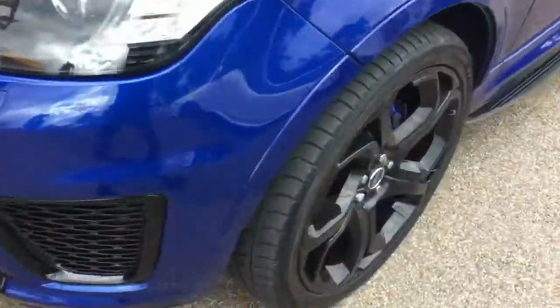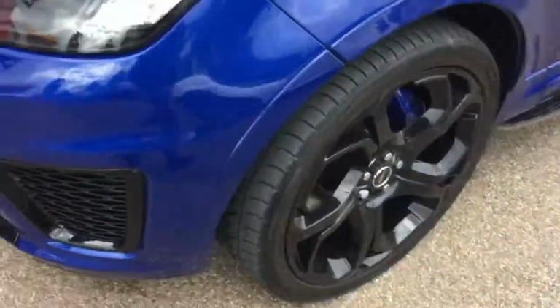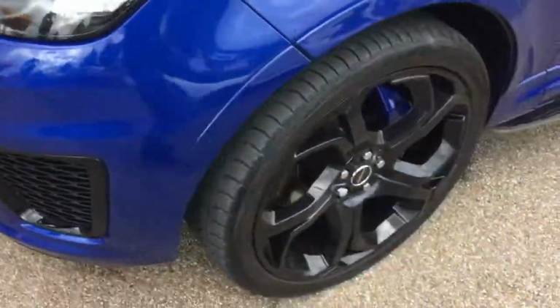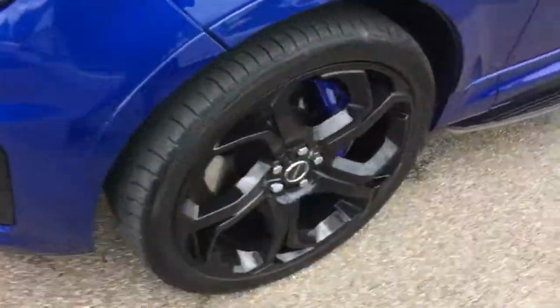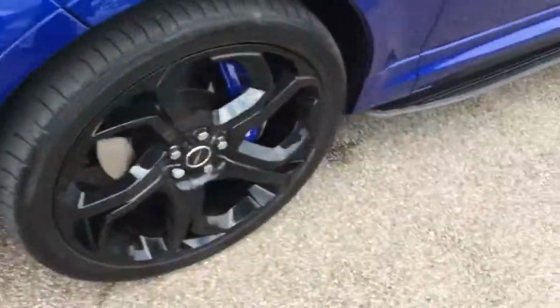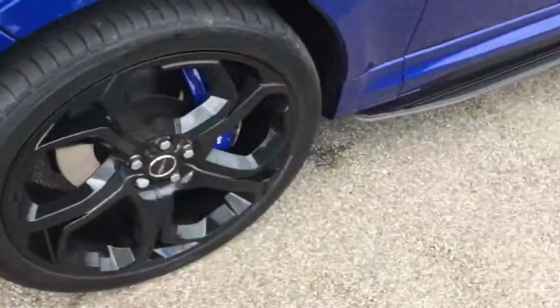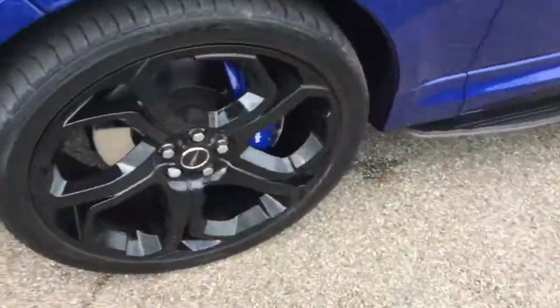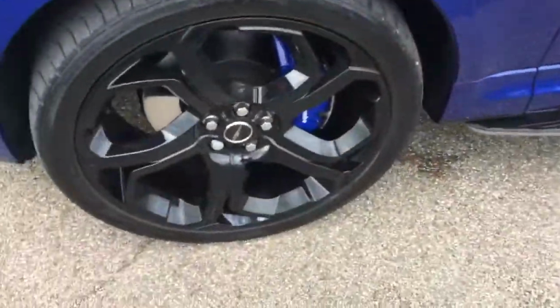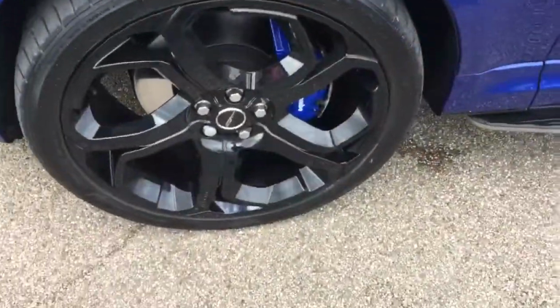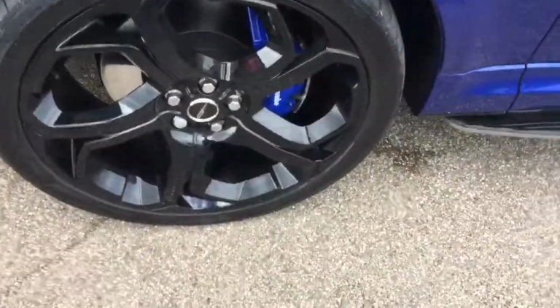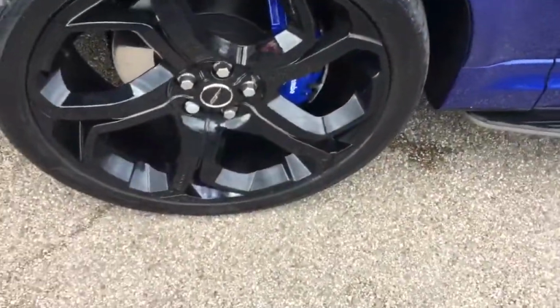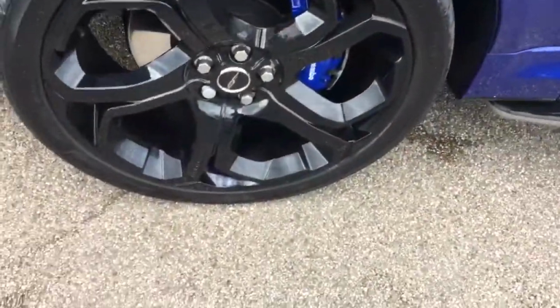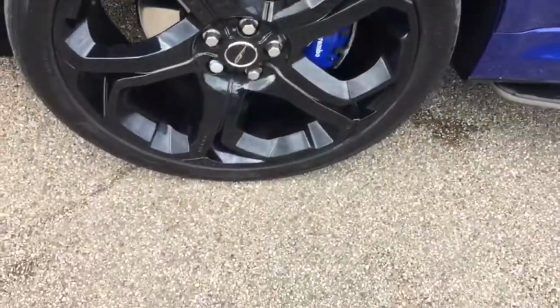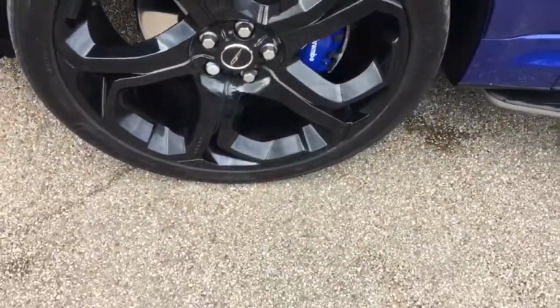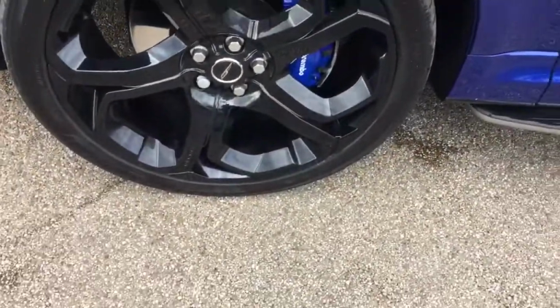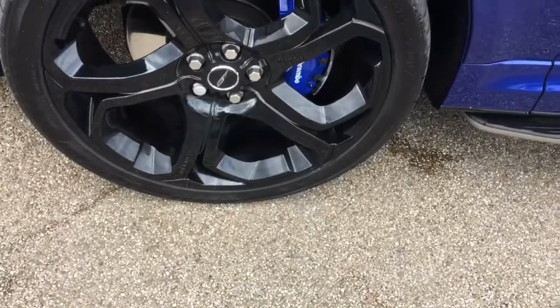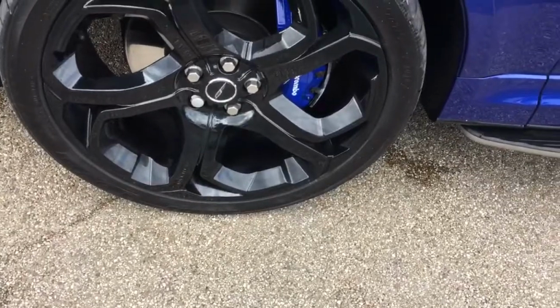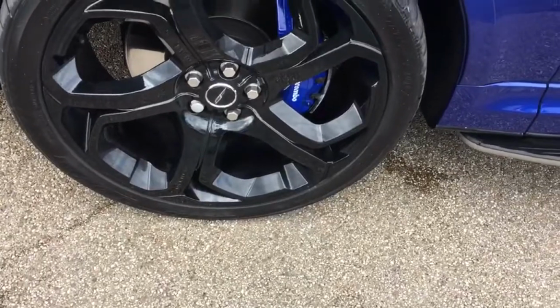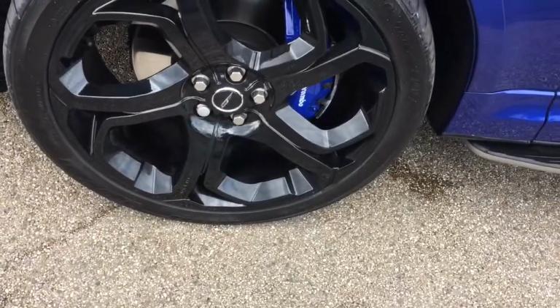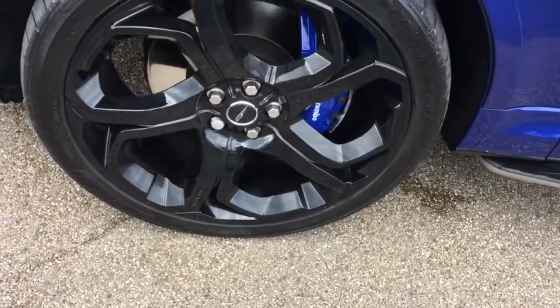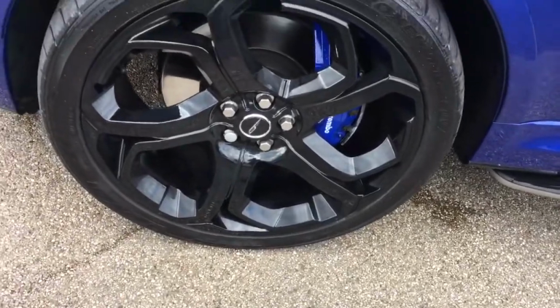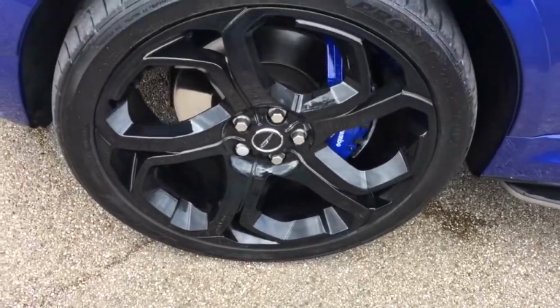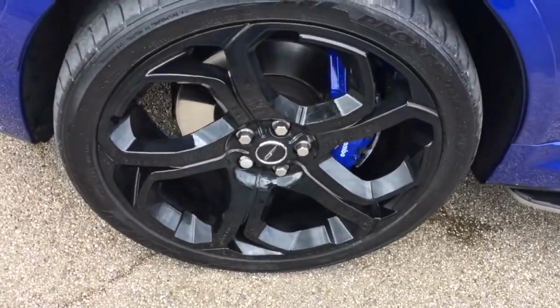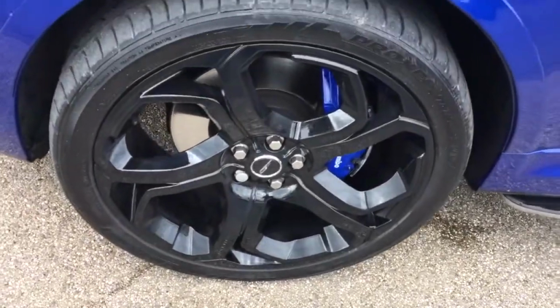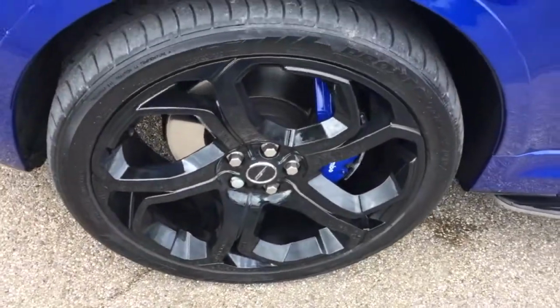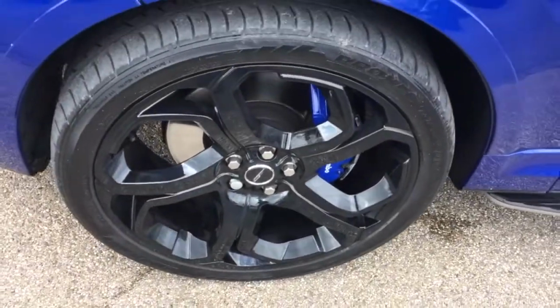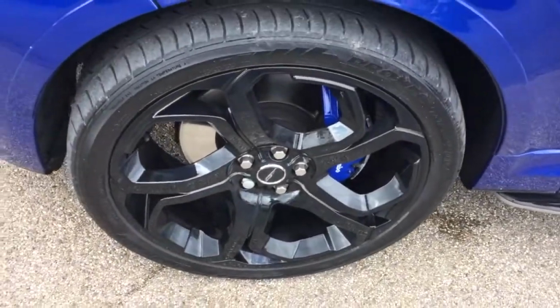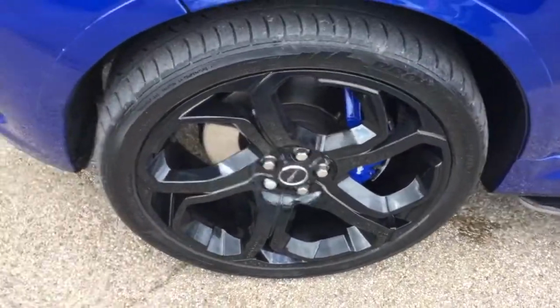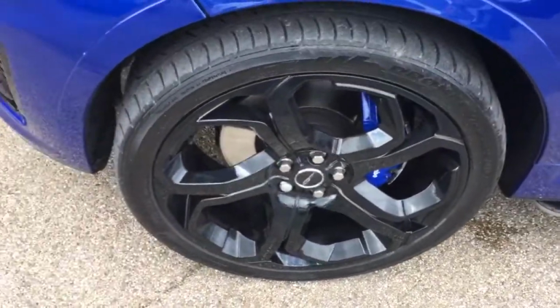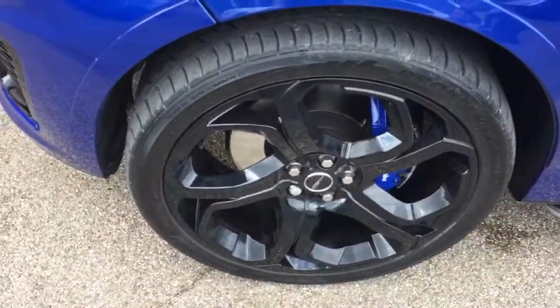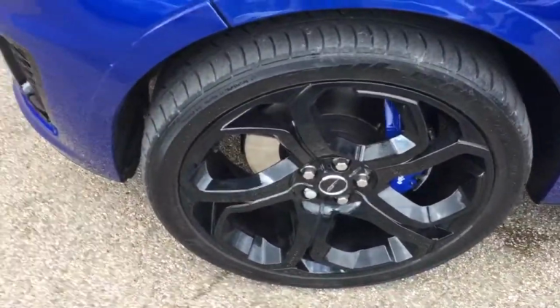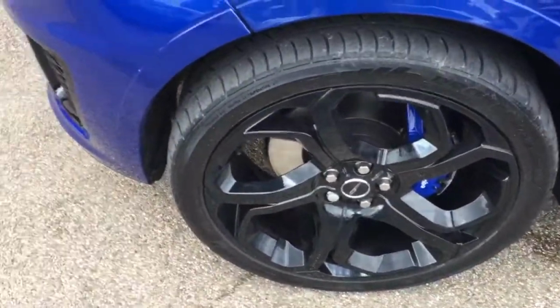The alloy wheels on the car — as you can see, you've got the 23-inch Oberfinch alloy wheels, starting at £3,000.